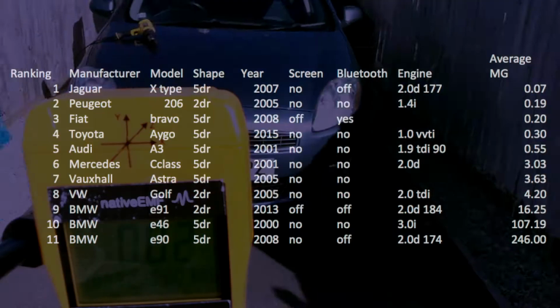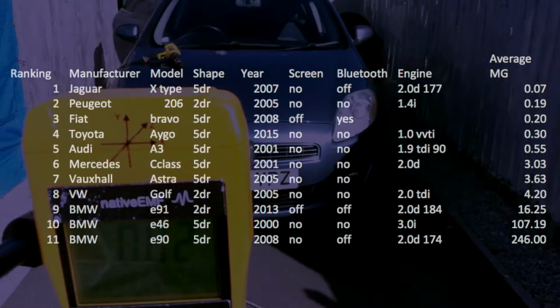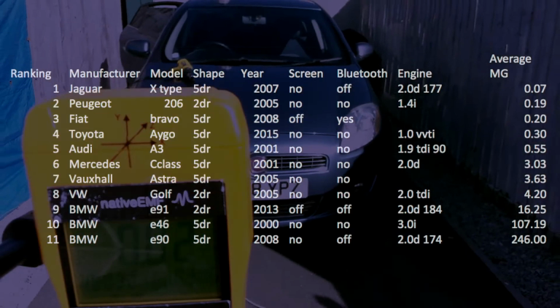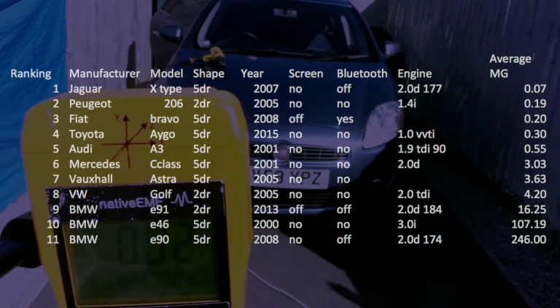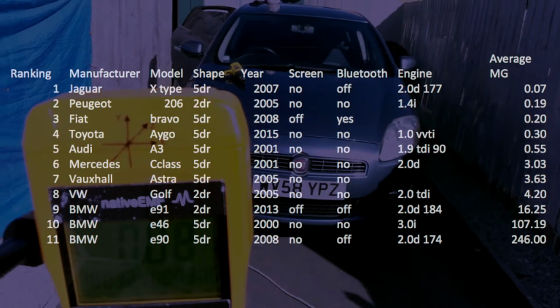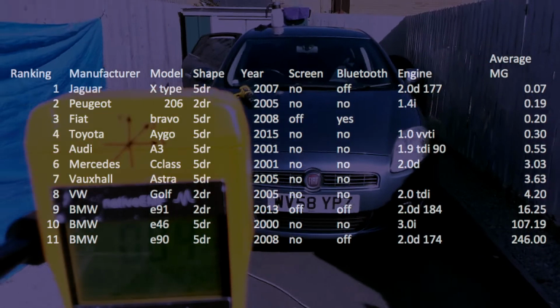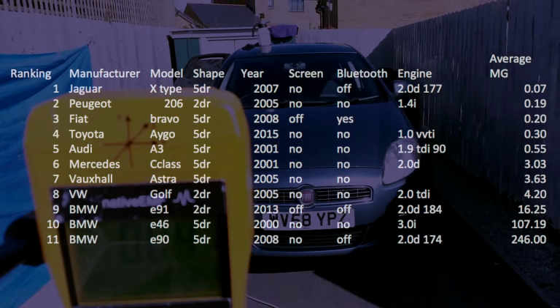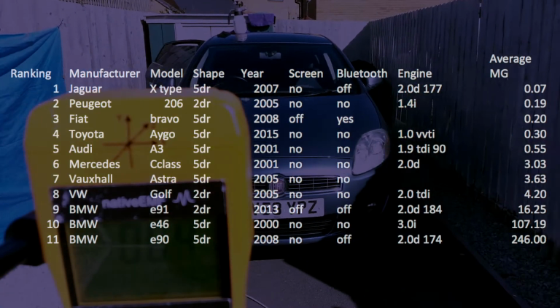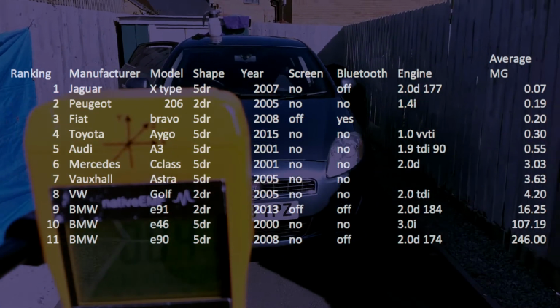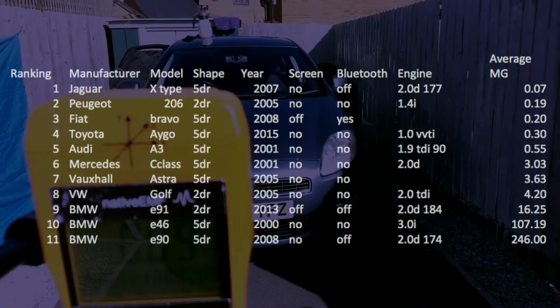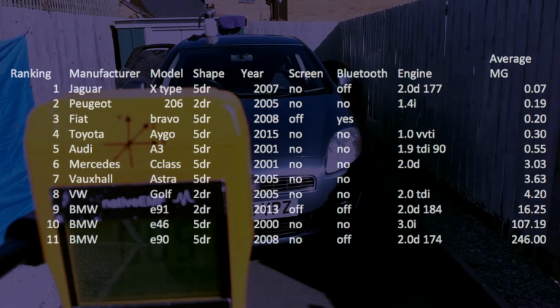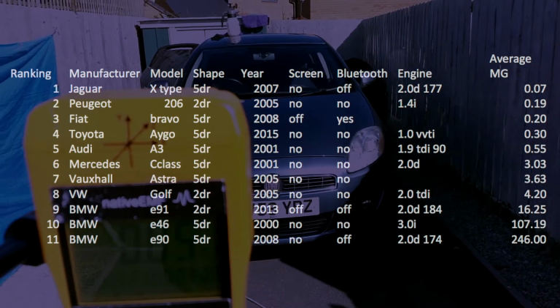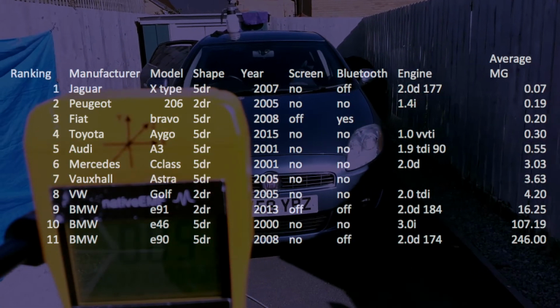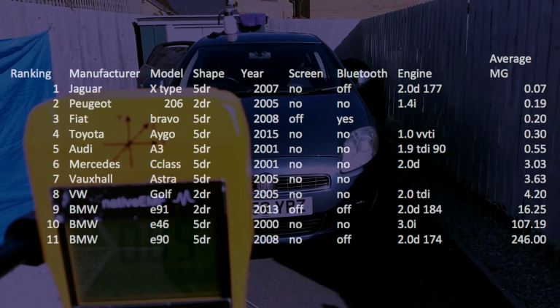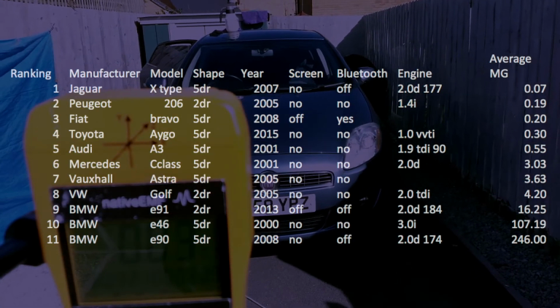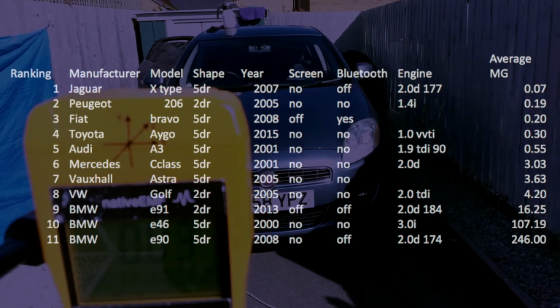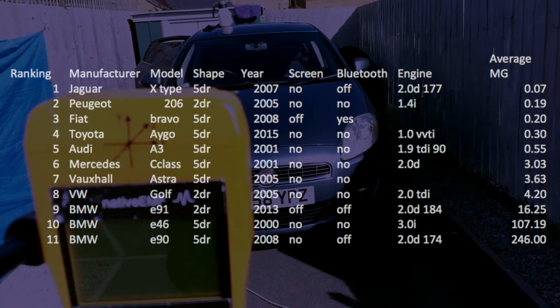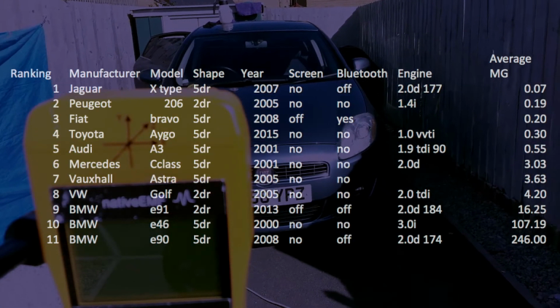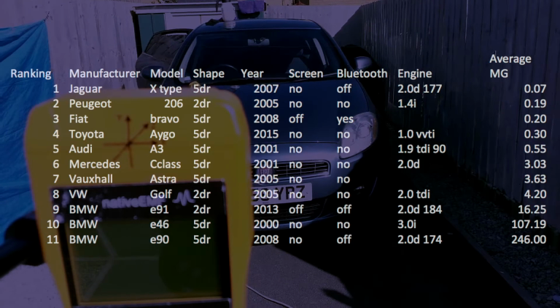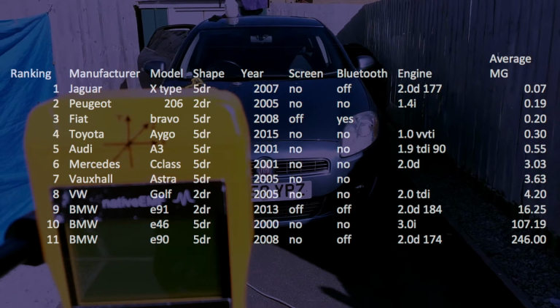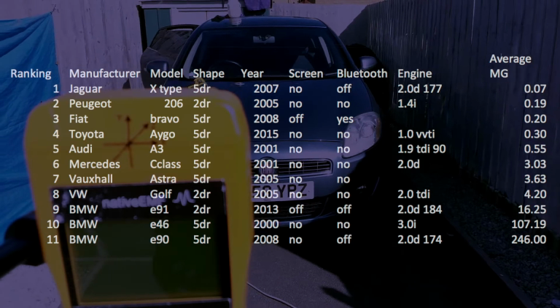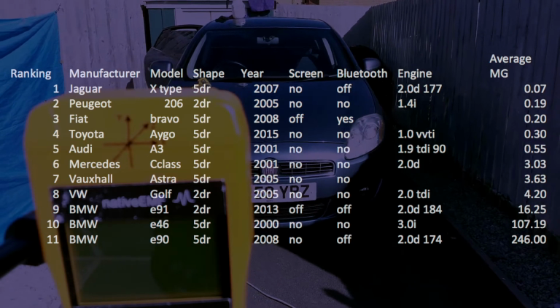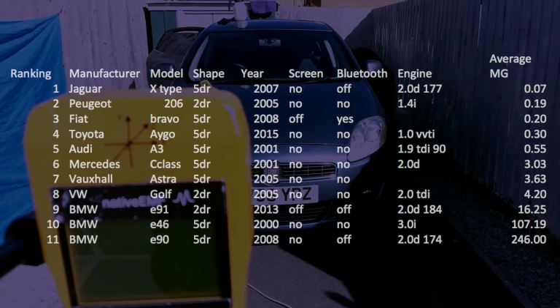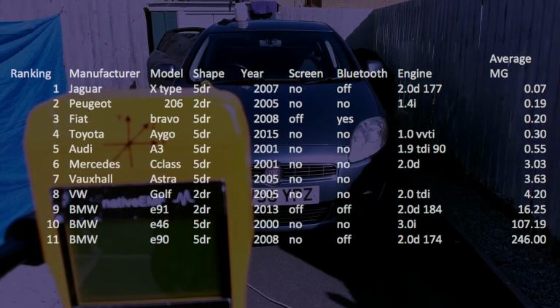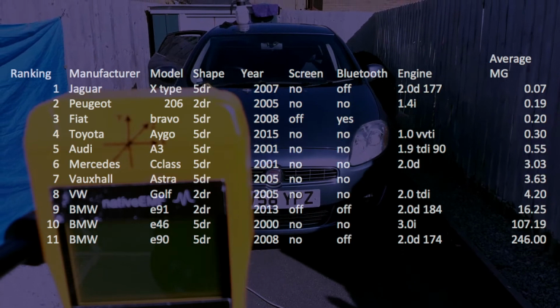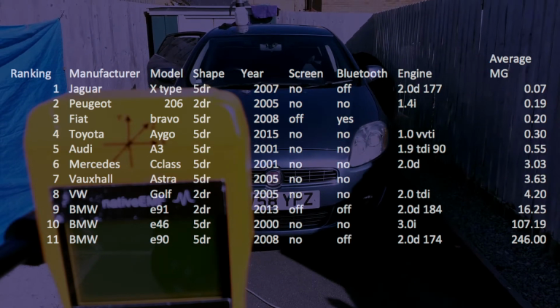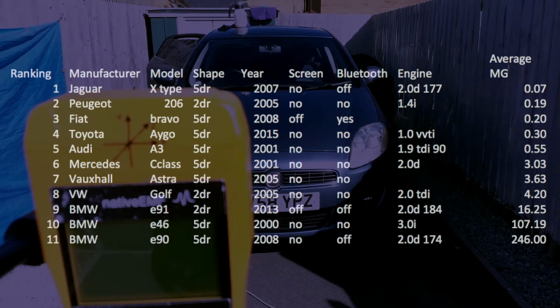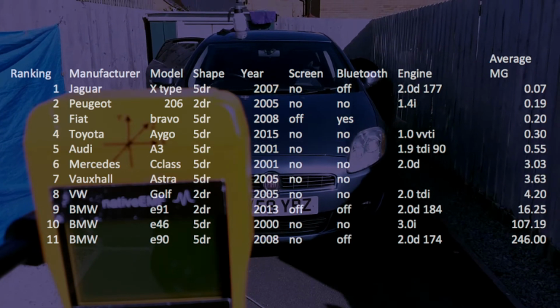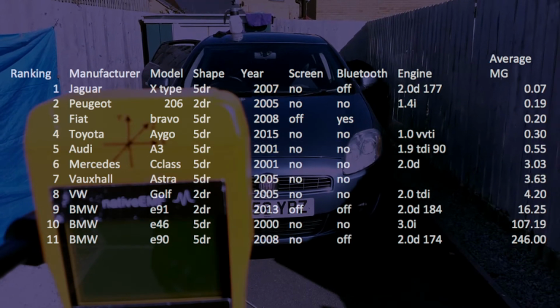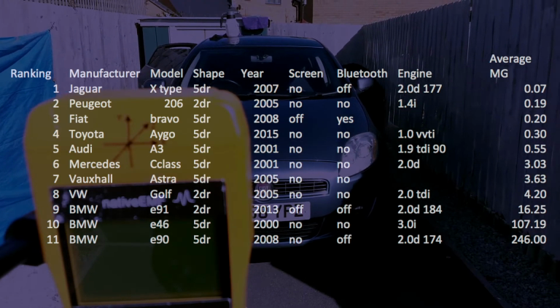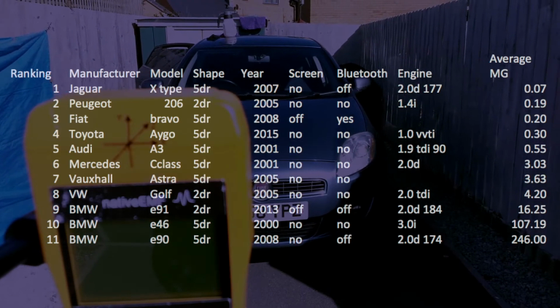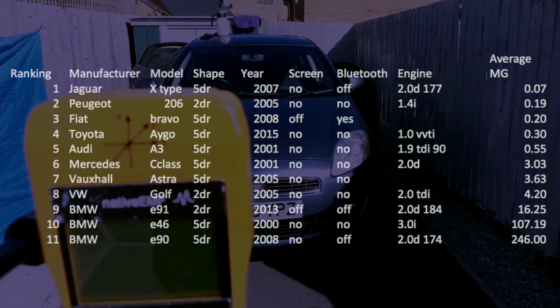Purely based on this average, it would be ranked as the third lowest EMF car that we've recorded.